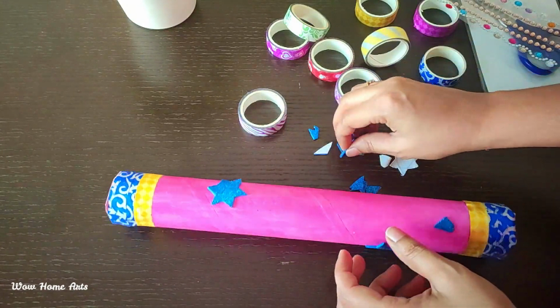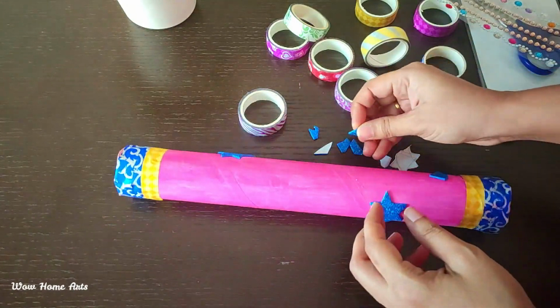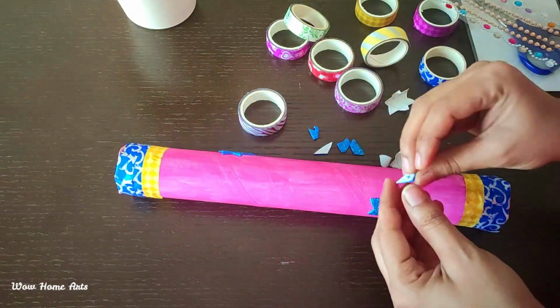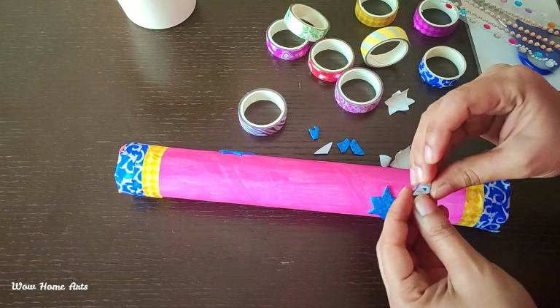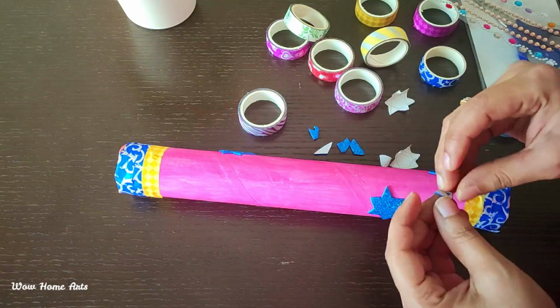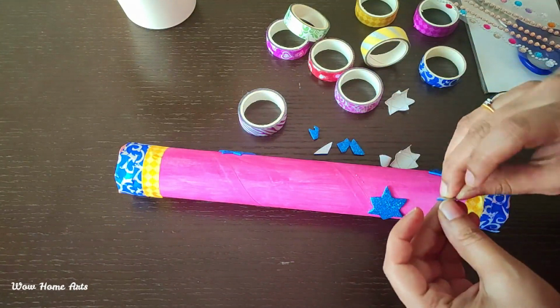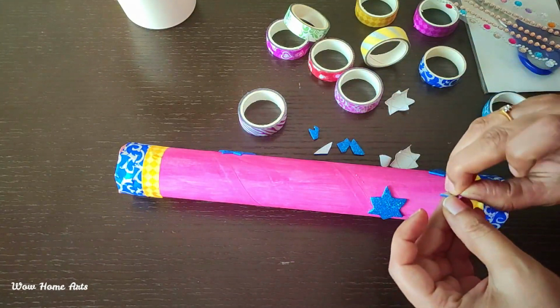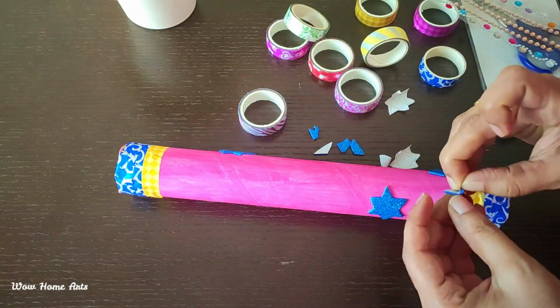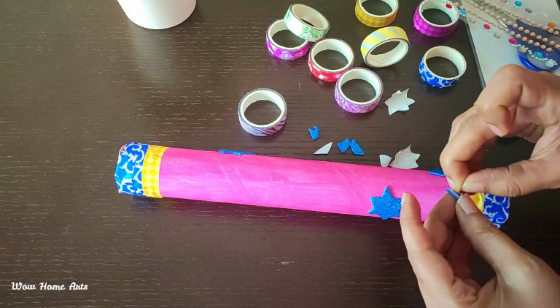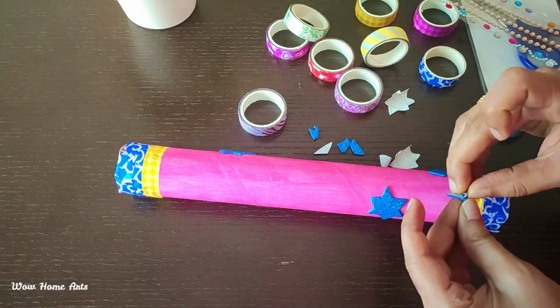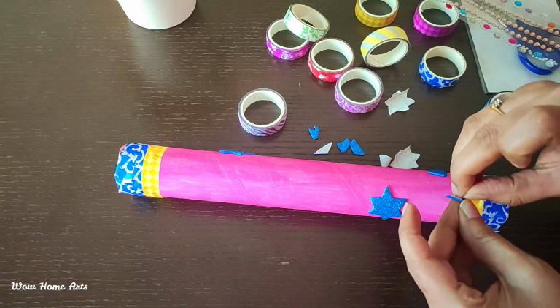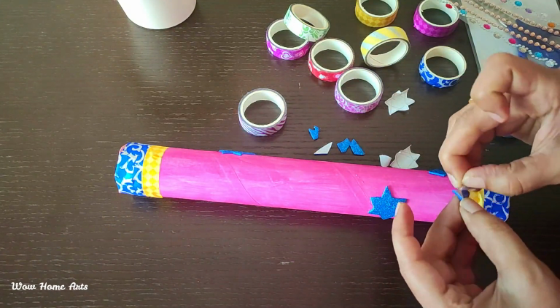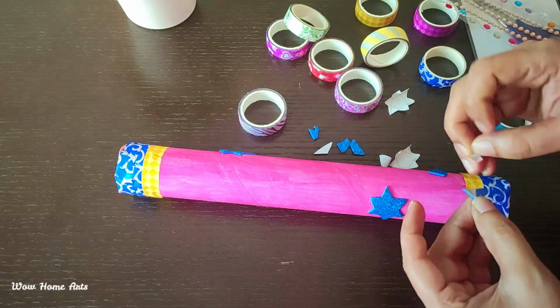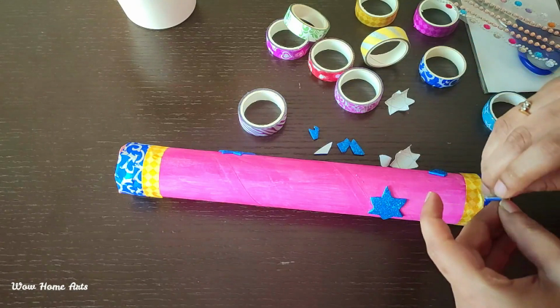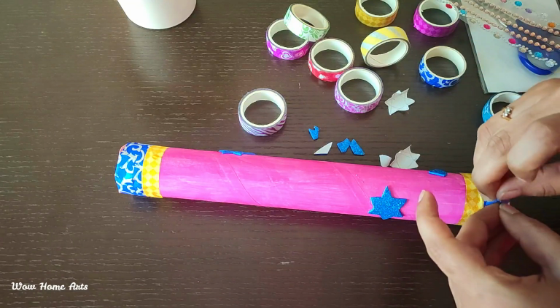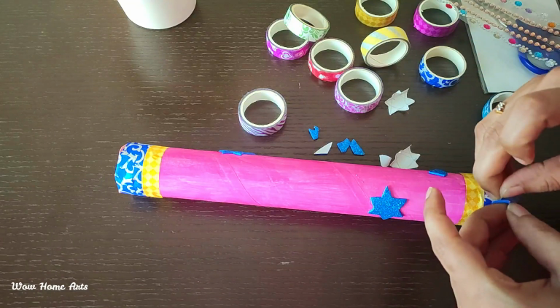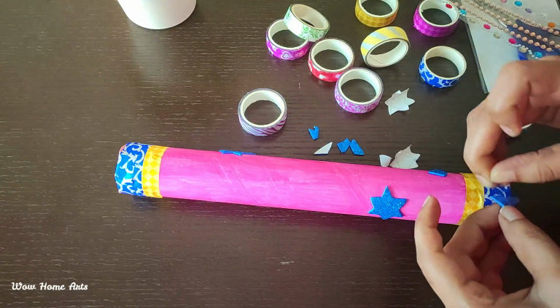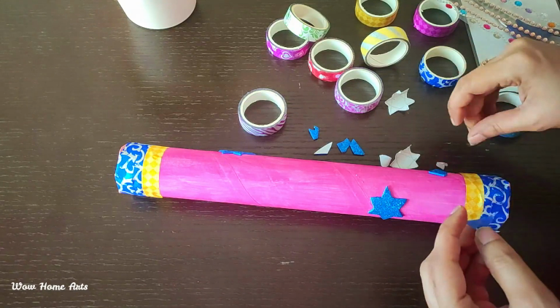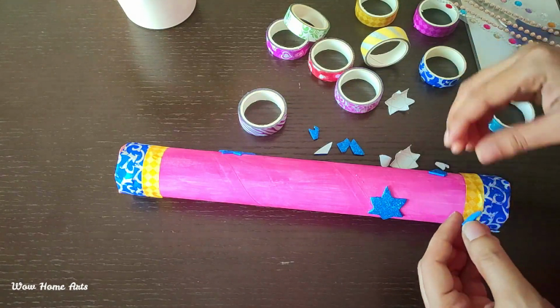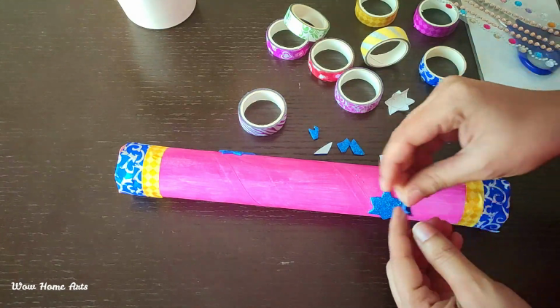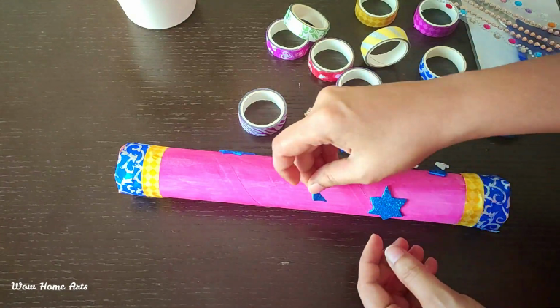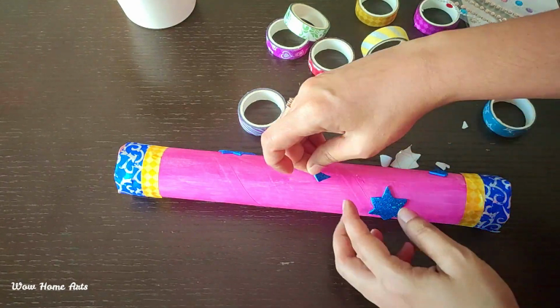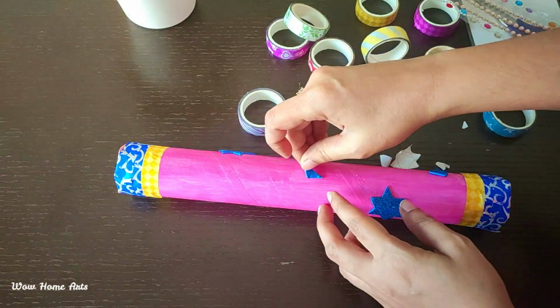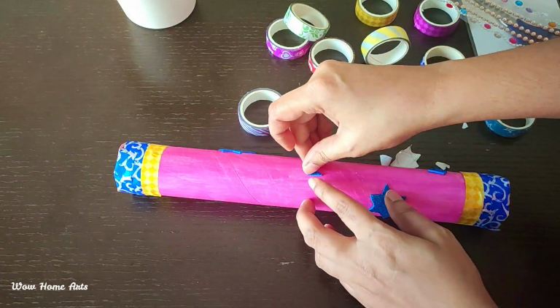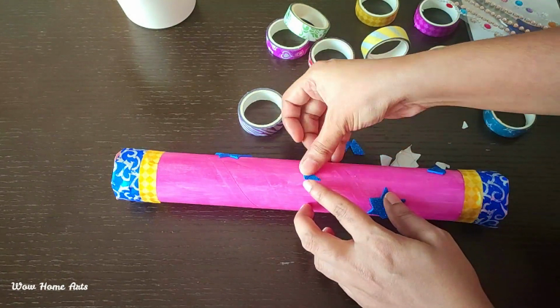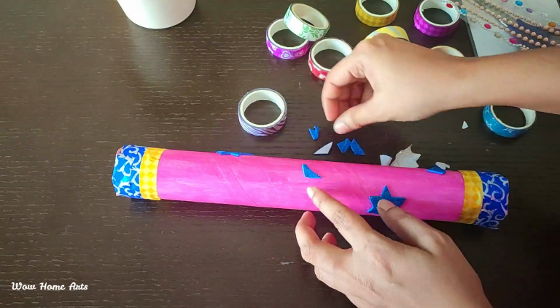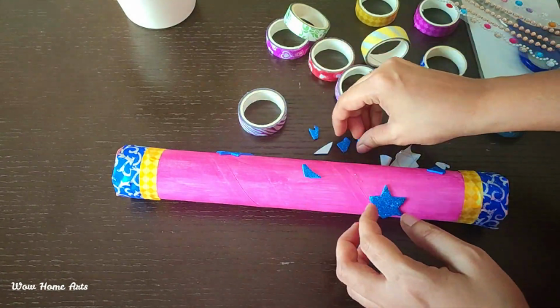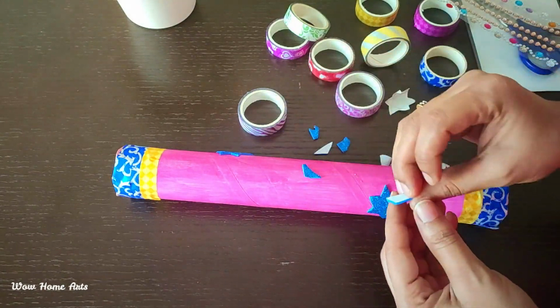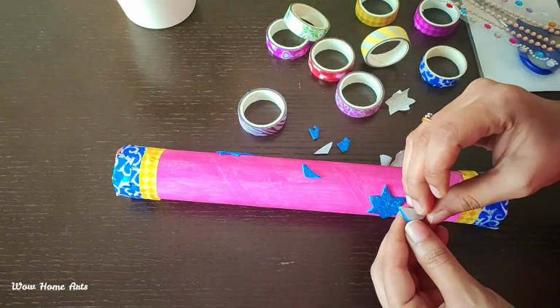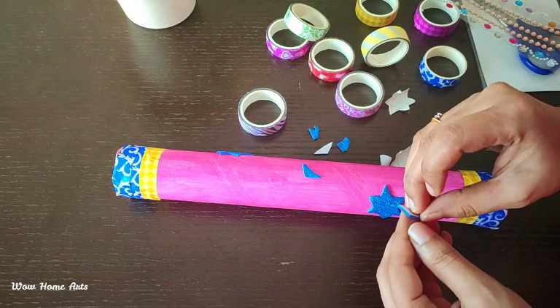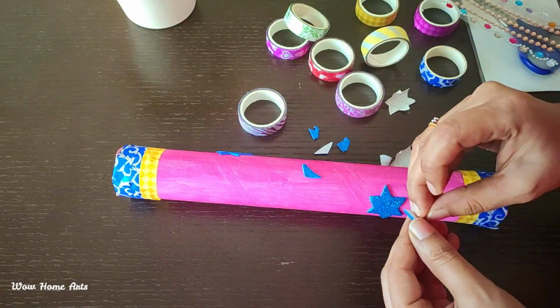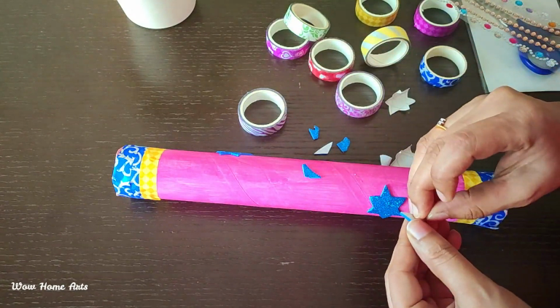It is a very easy craft that you can do at home. If you try it, you can send photos in the description below.